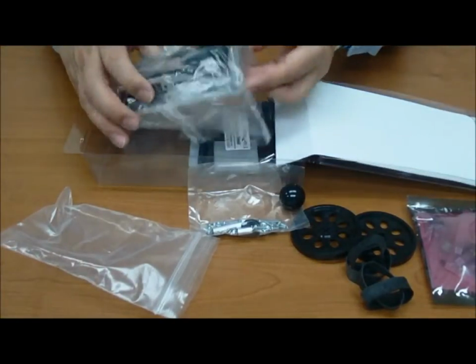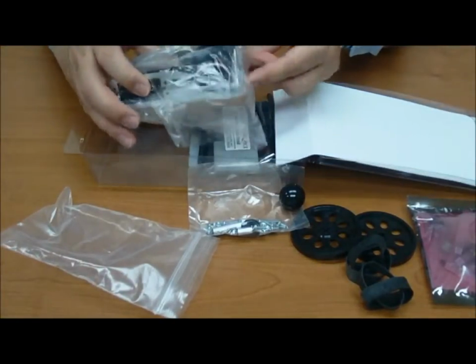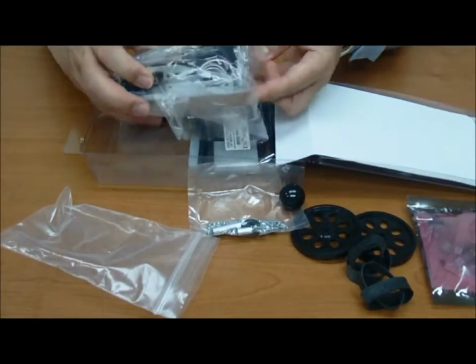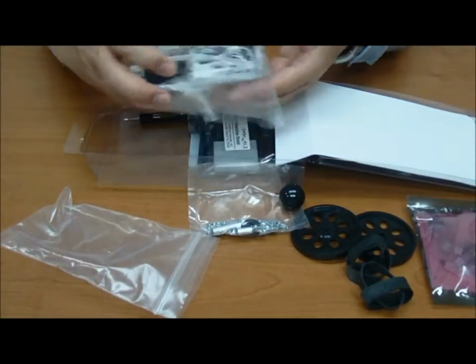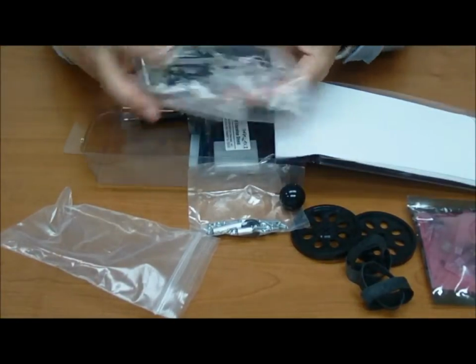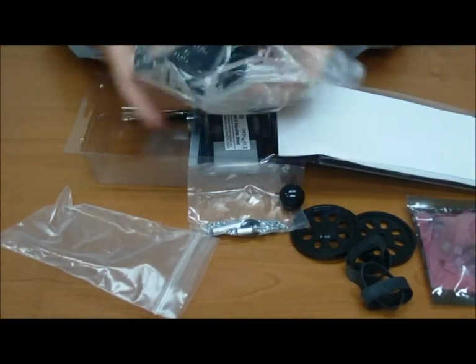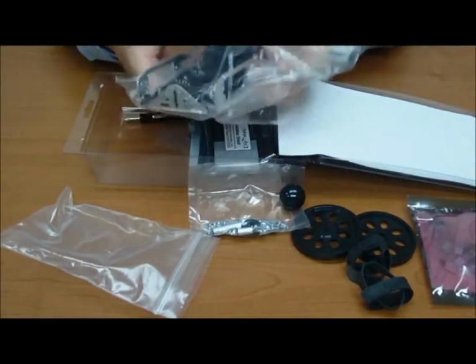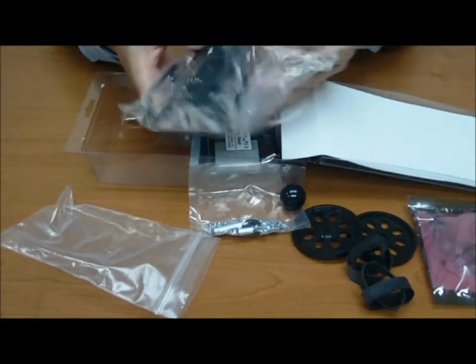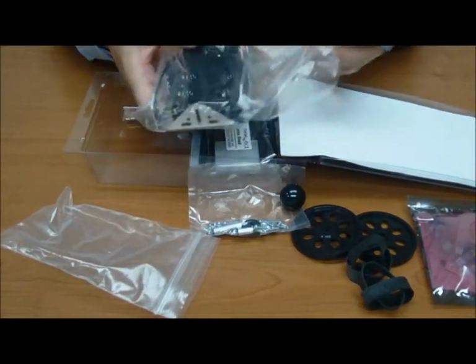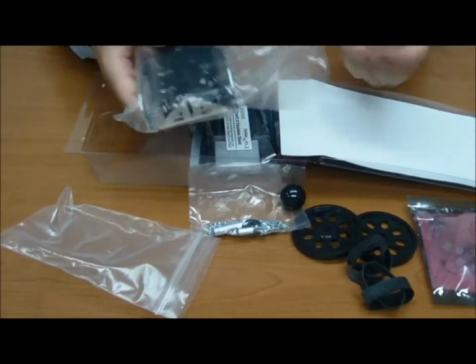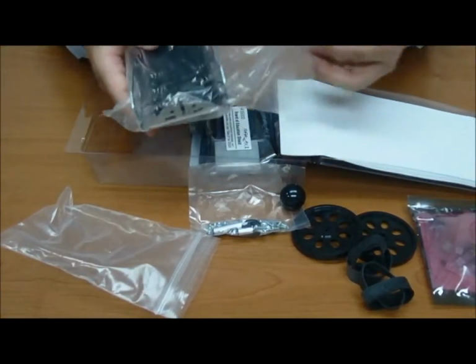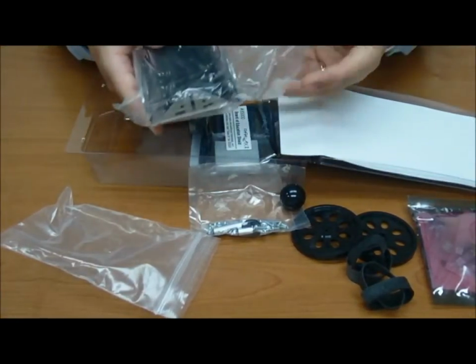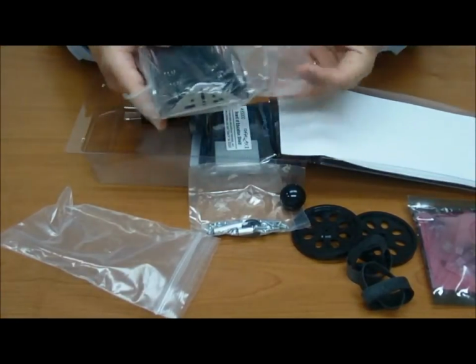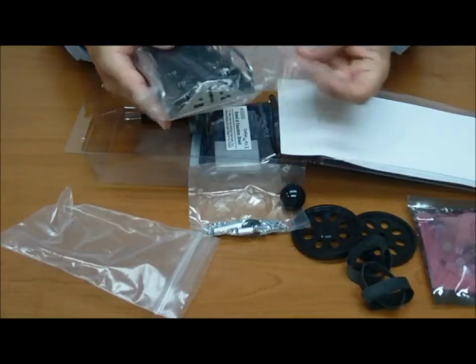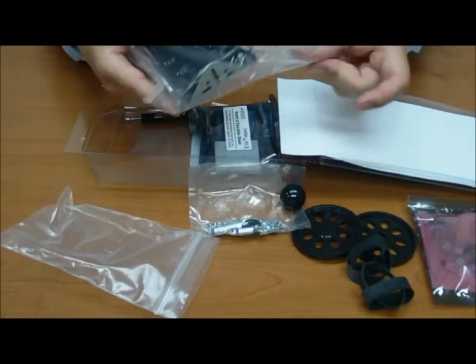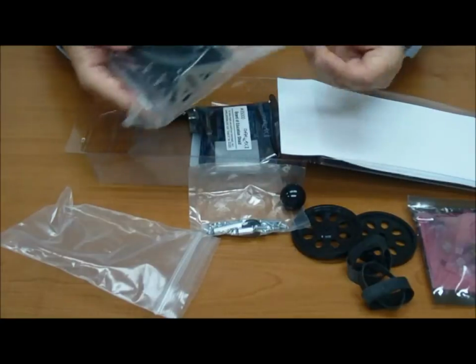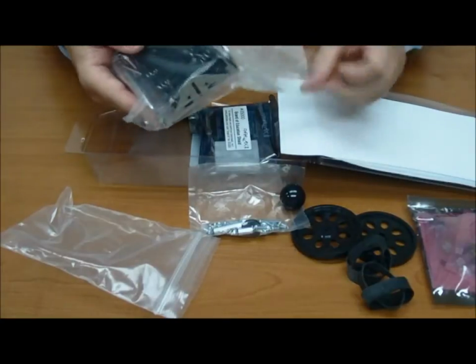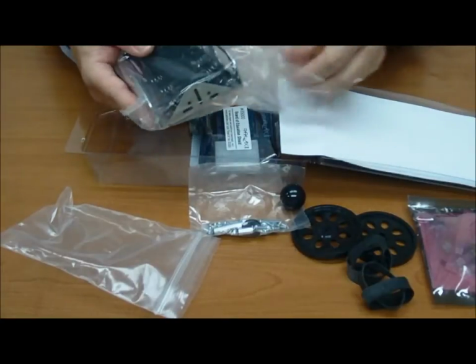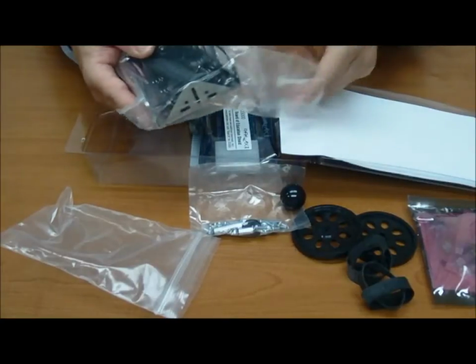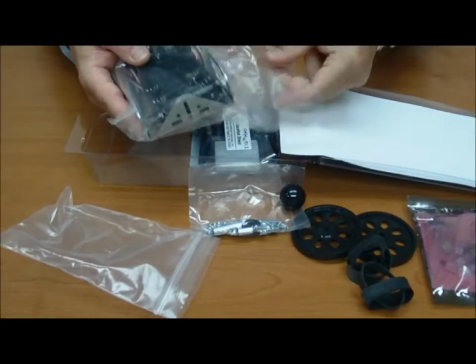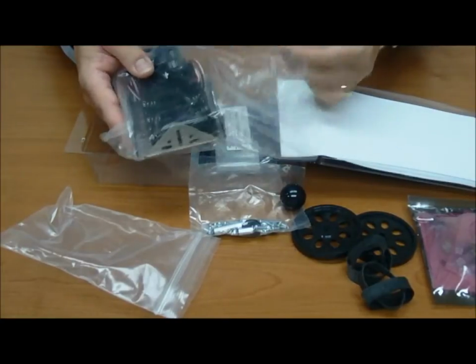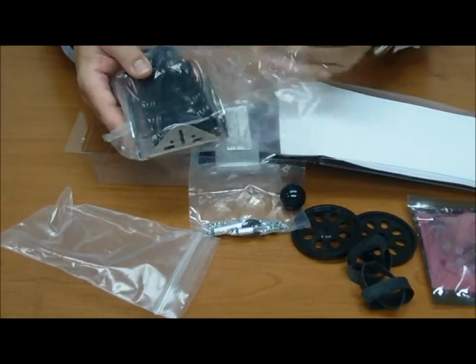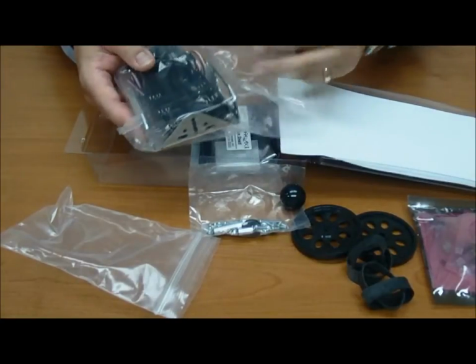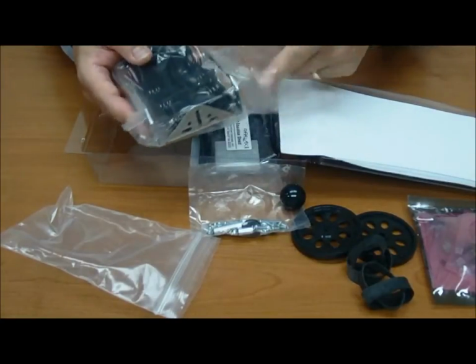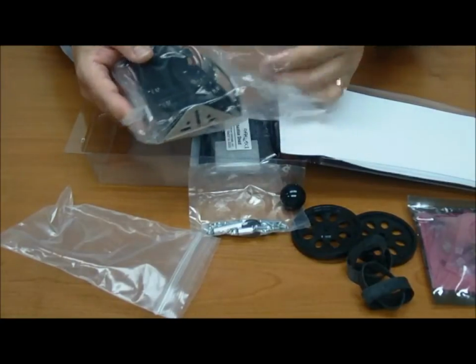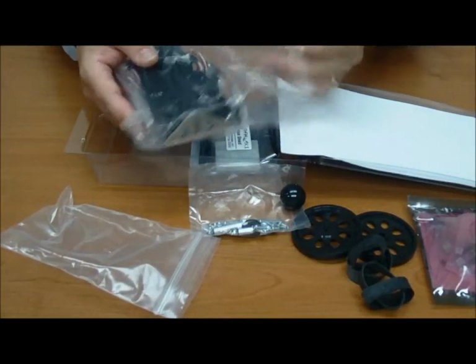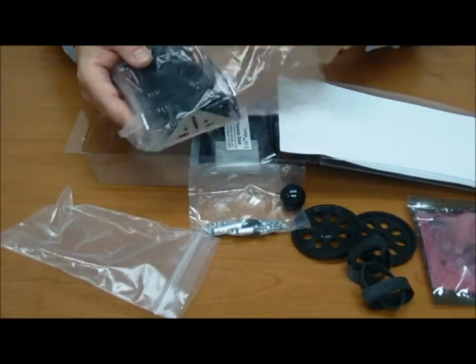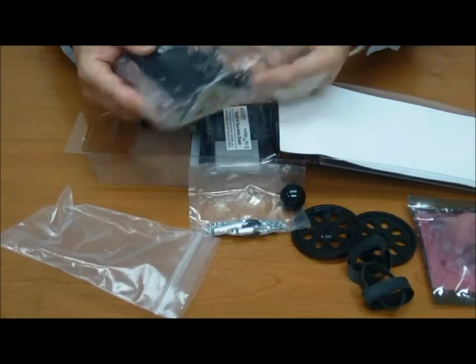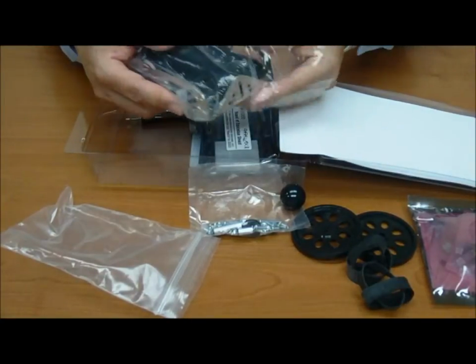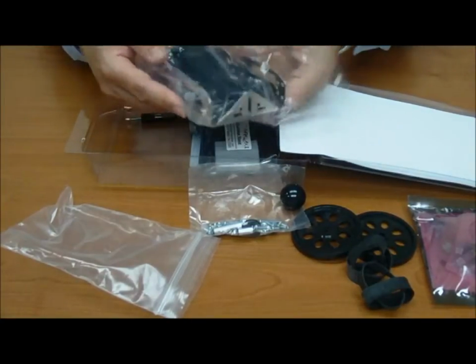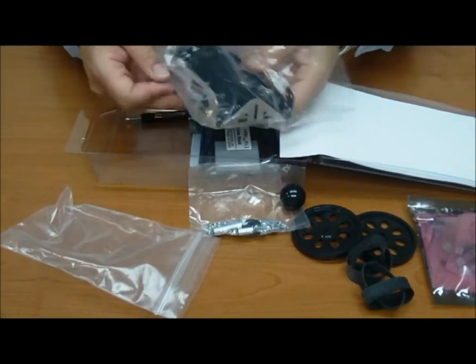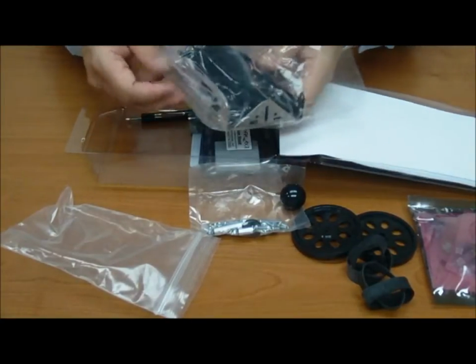Check this out — this is the body of our little future cart.